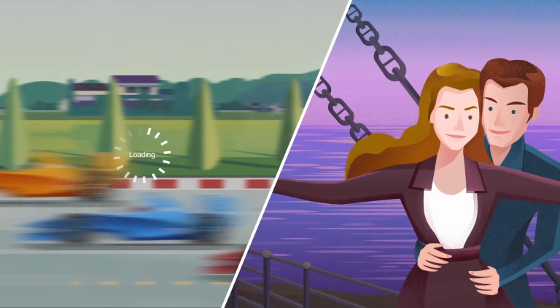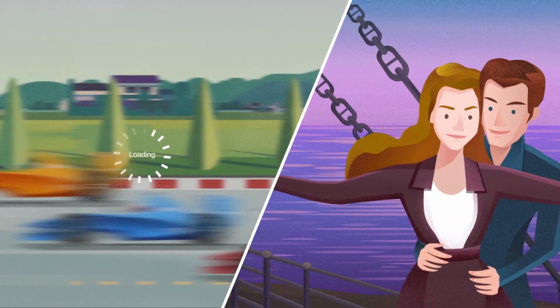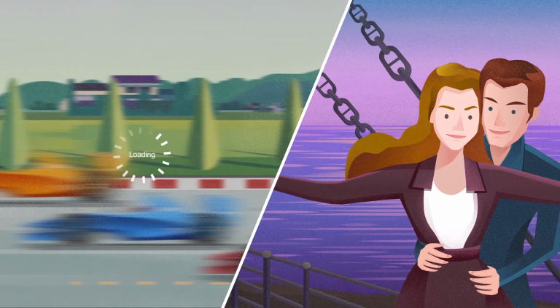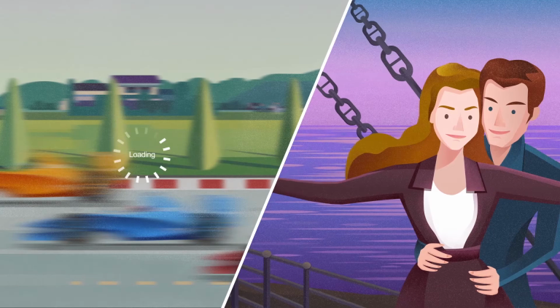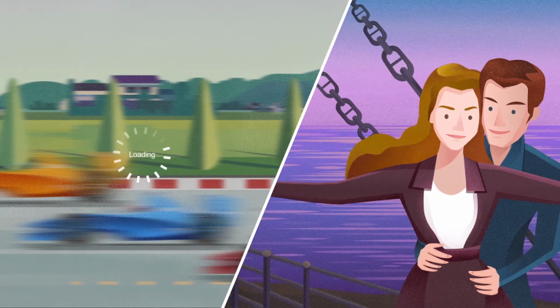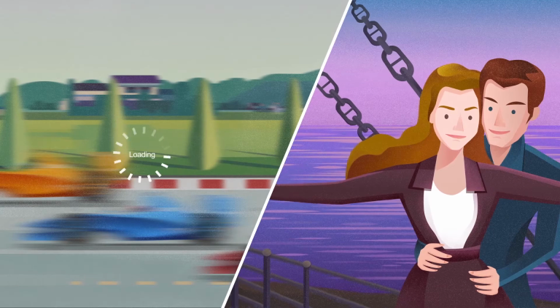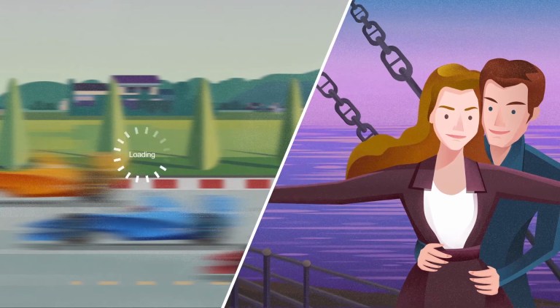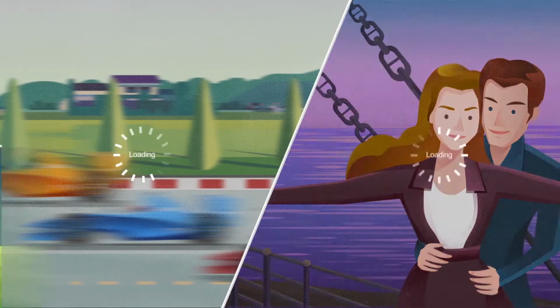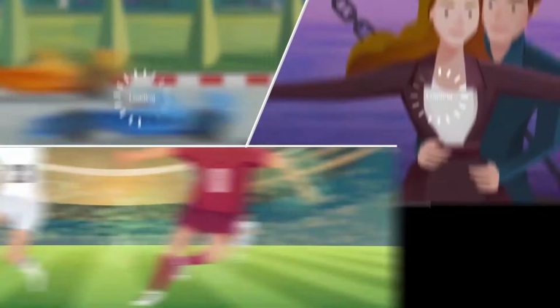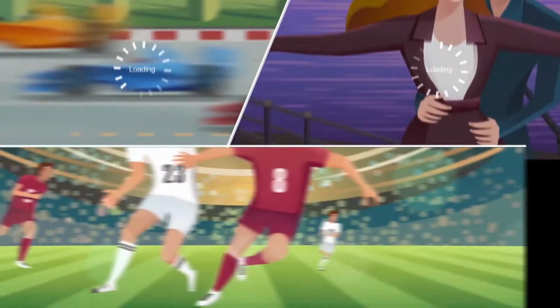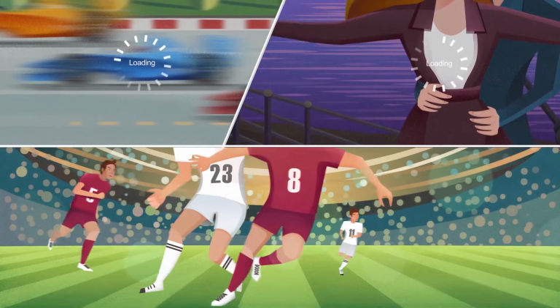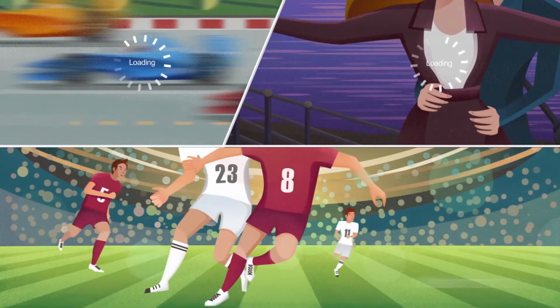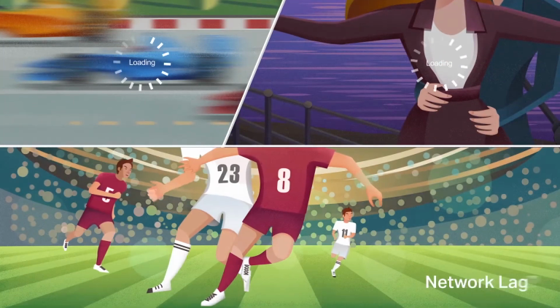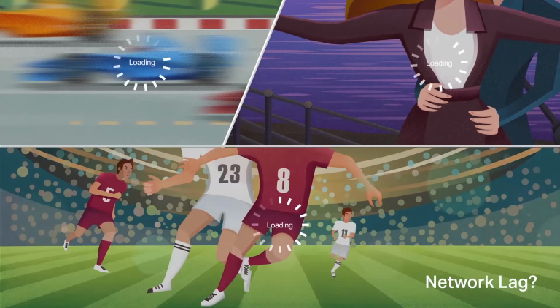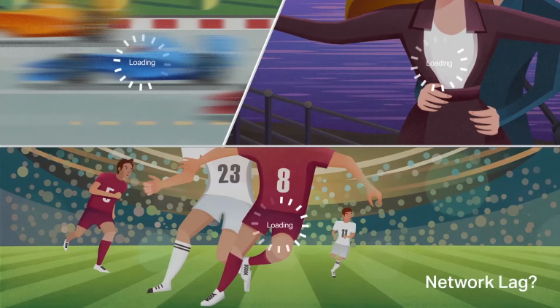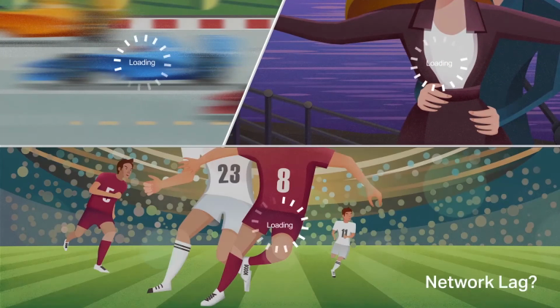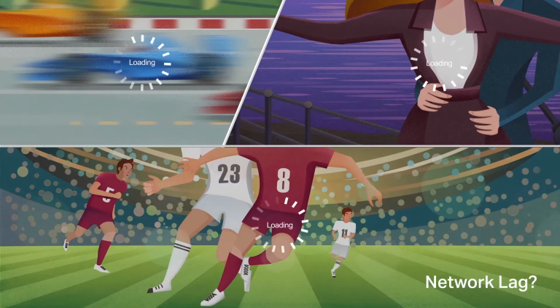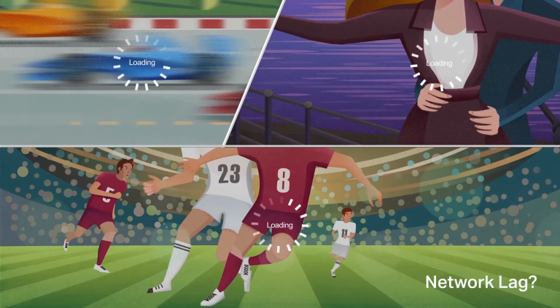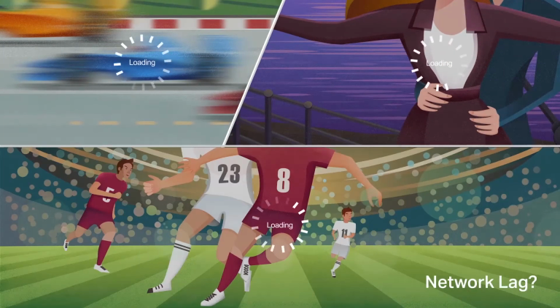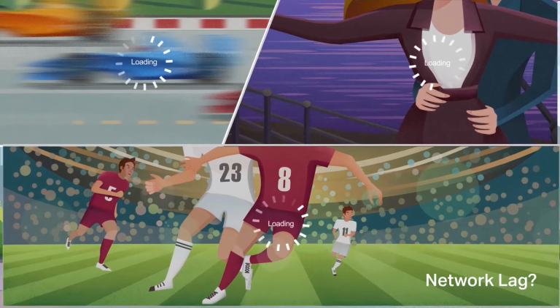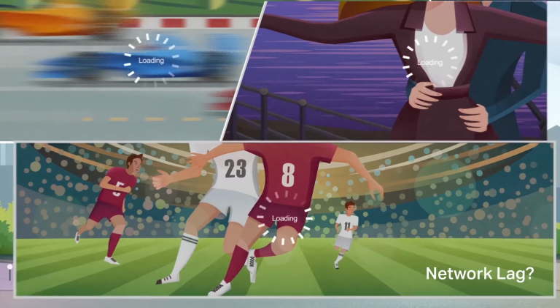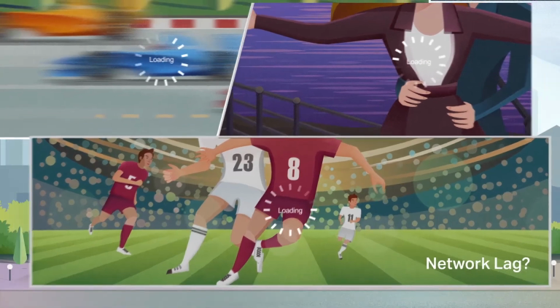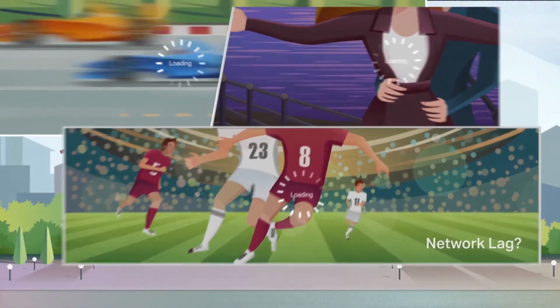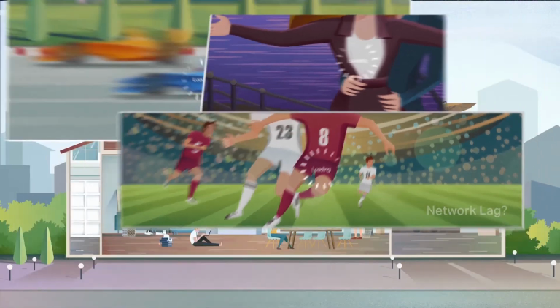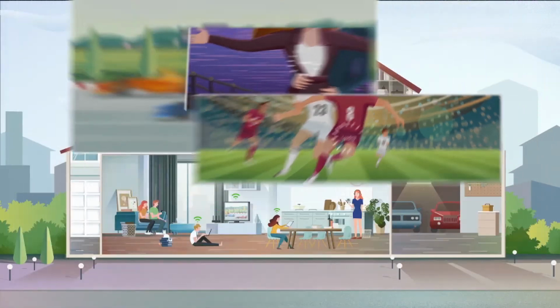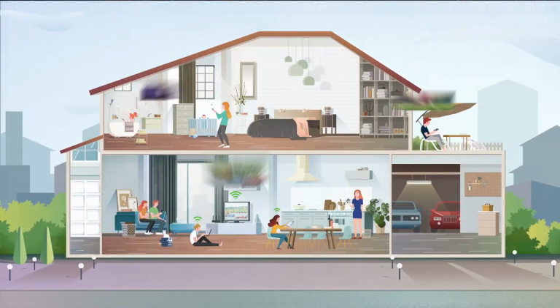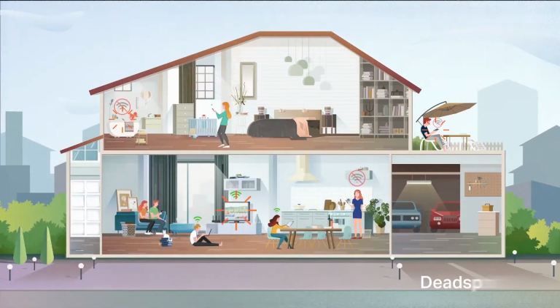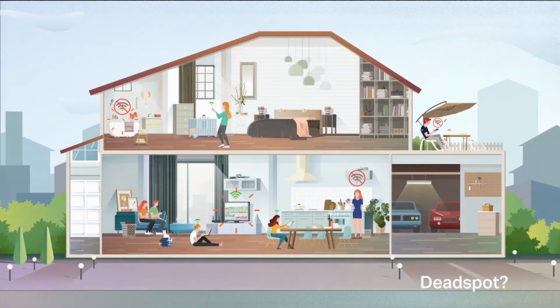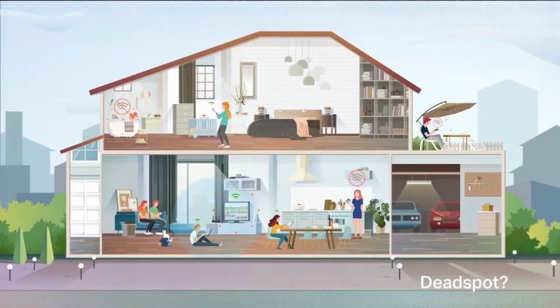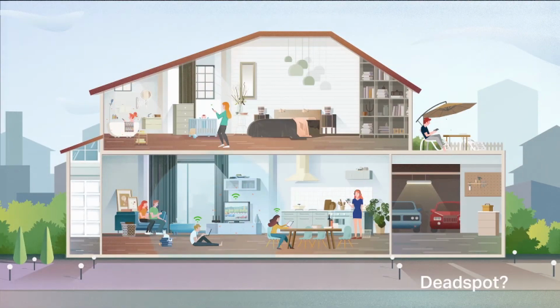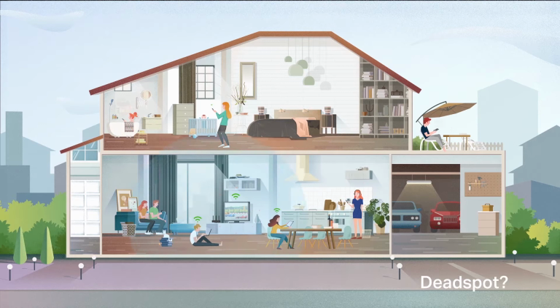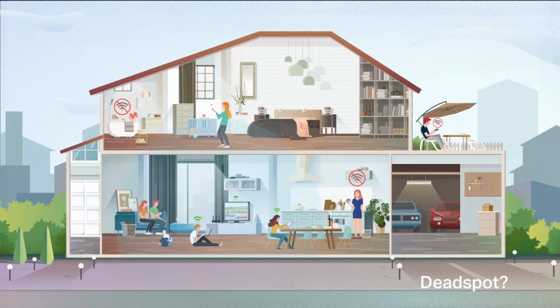Is your home Wi-Fi weak in rooms where you'd like to game online and stream in 4K? Does your home have Wi-Fi dead spots?